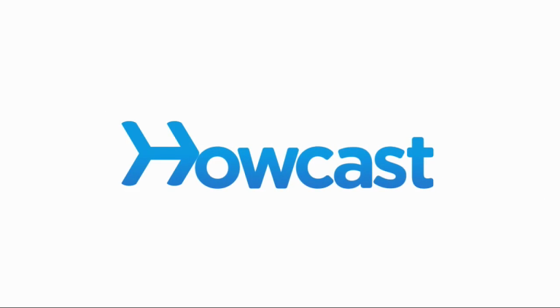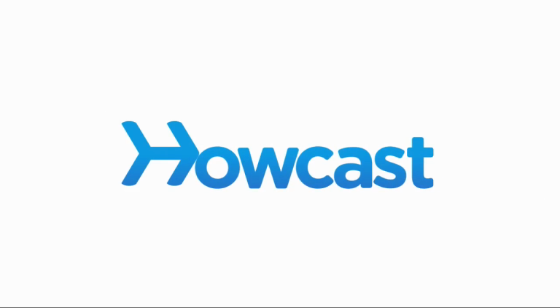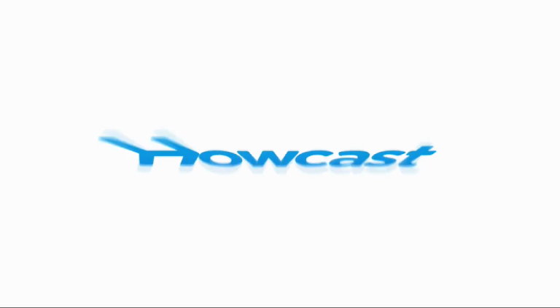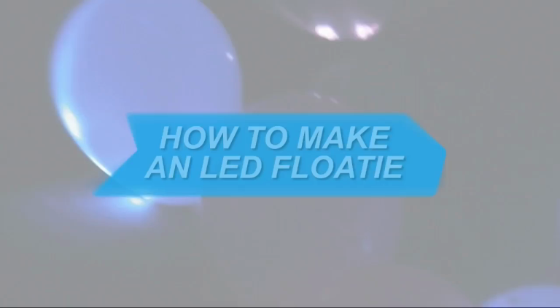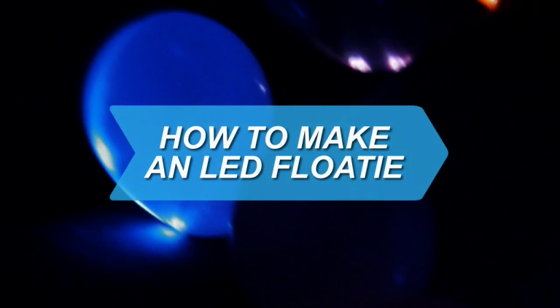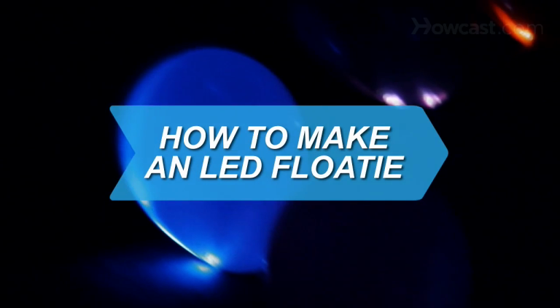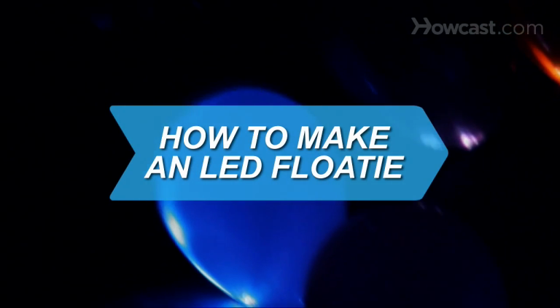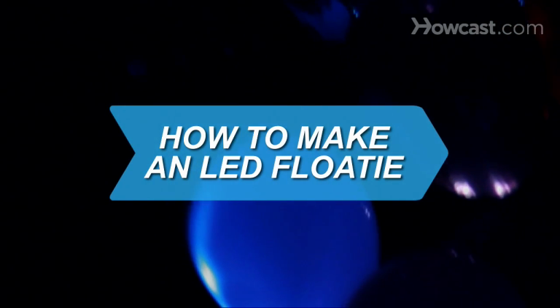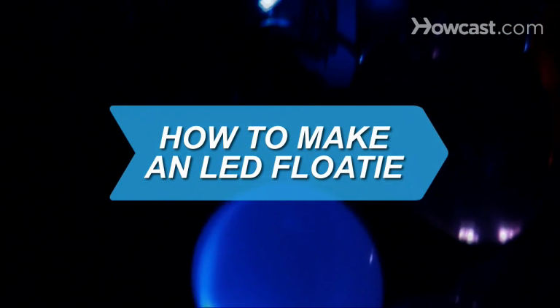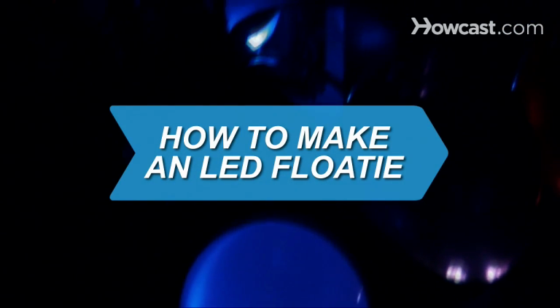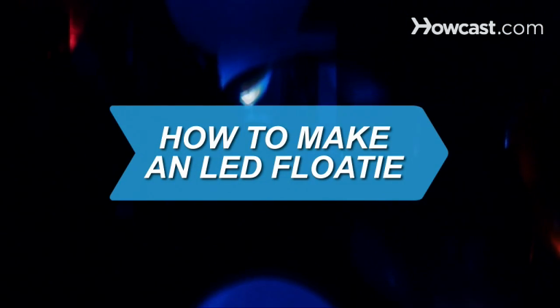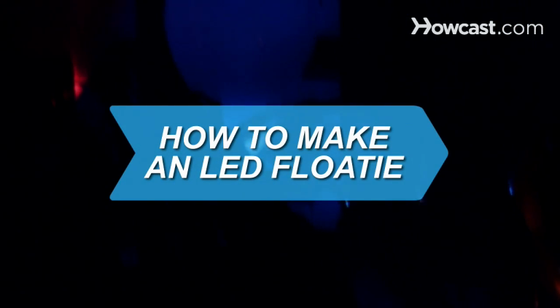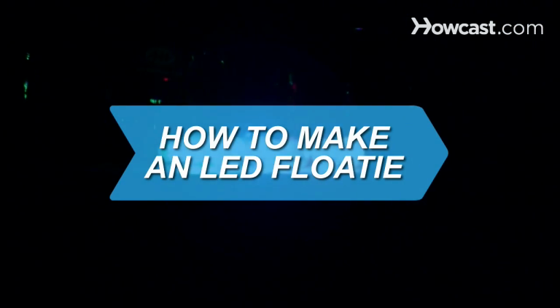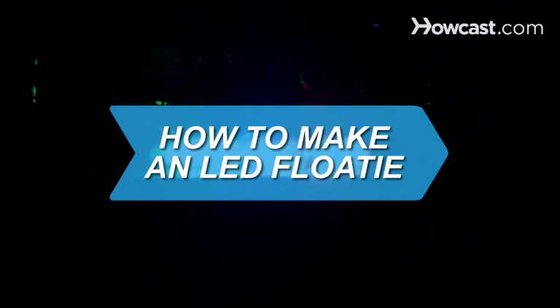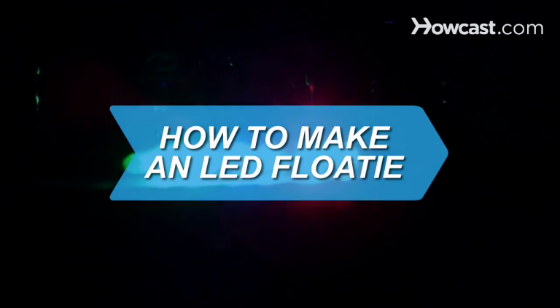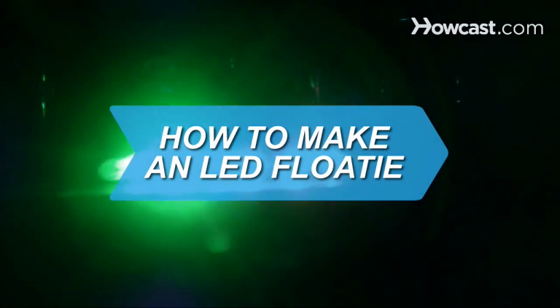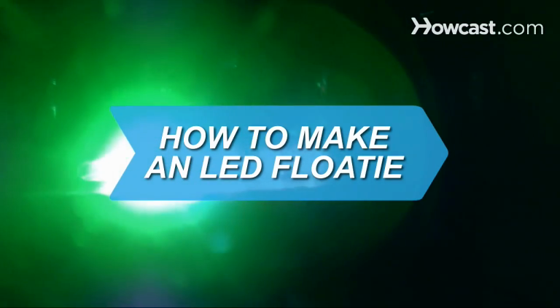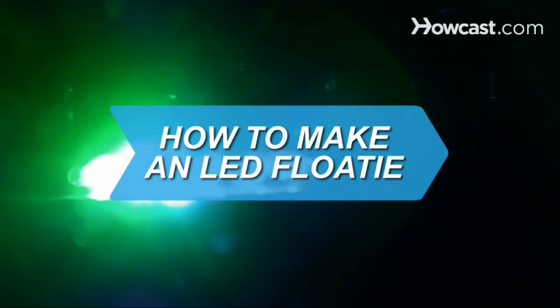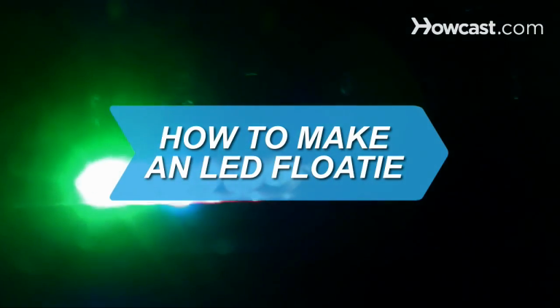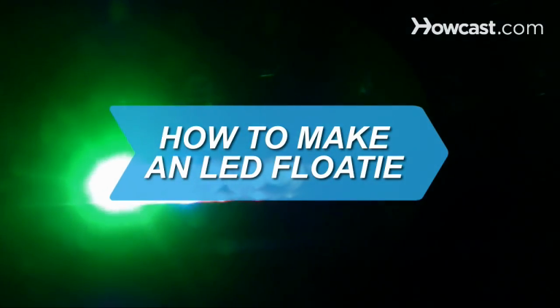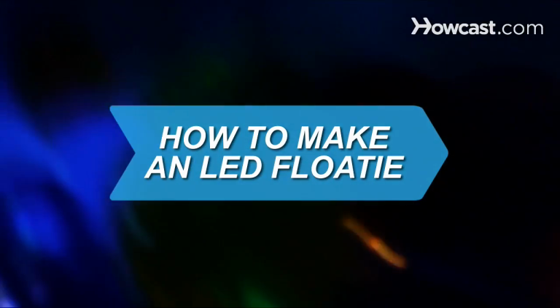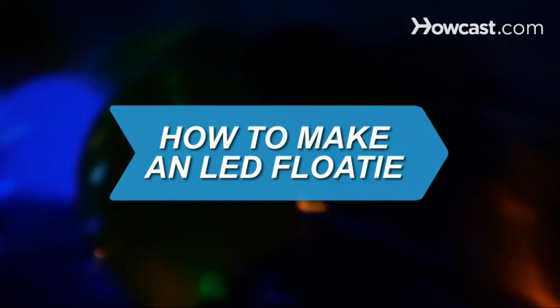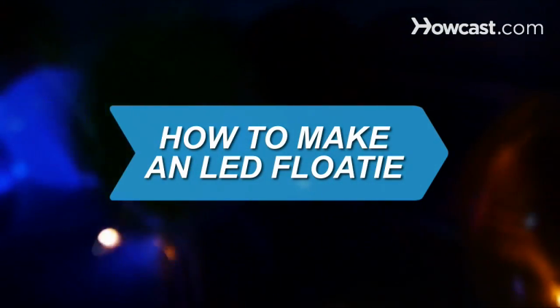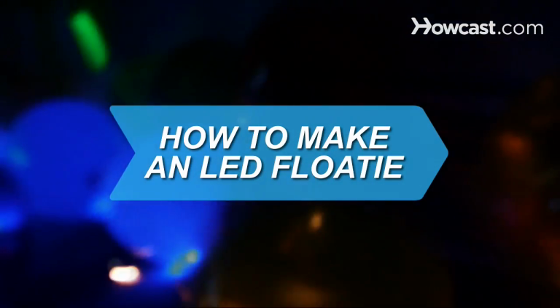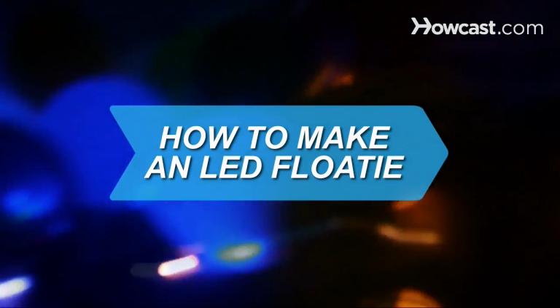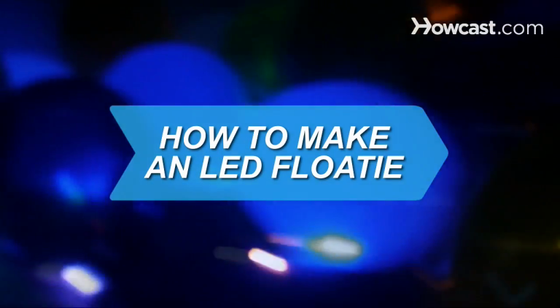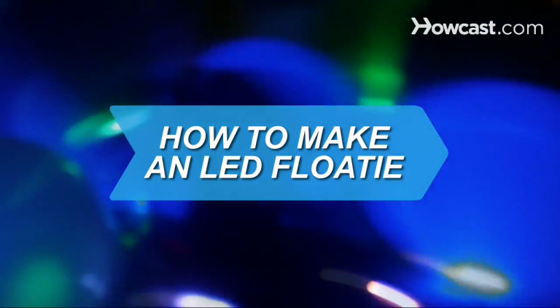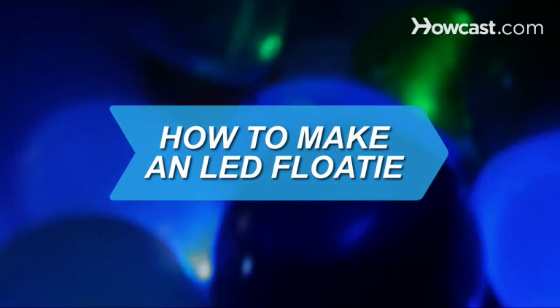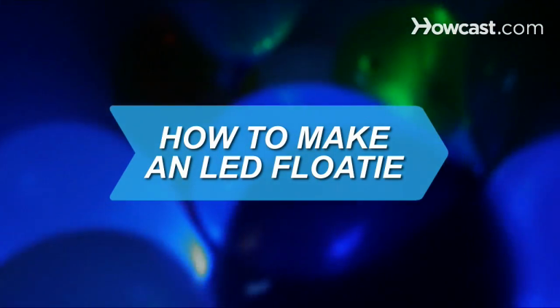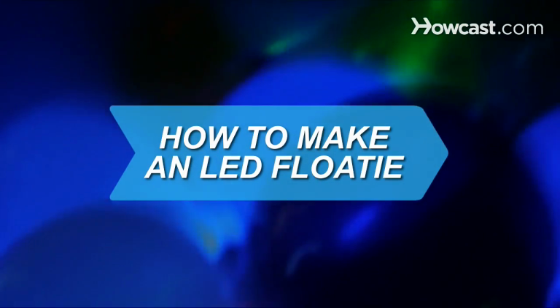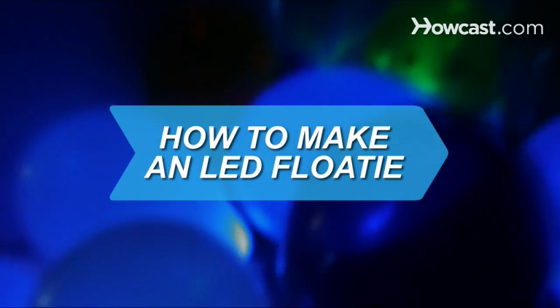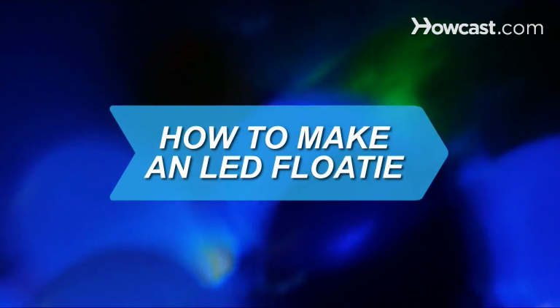How to Make an LED Floaty. Light up your world with these beautiful and easy-to-make illuminated balloons.